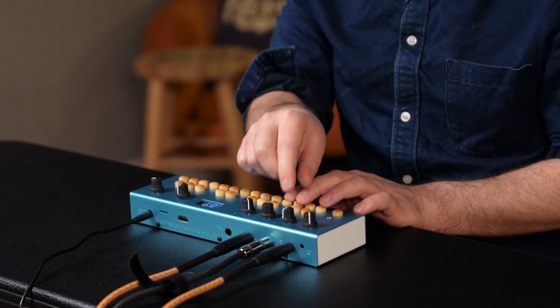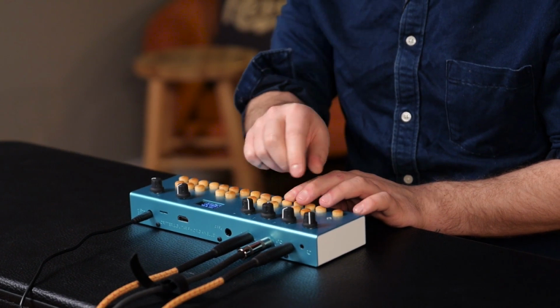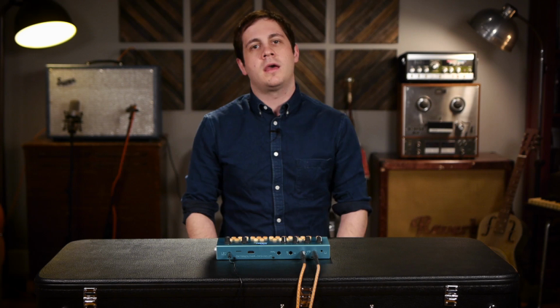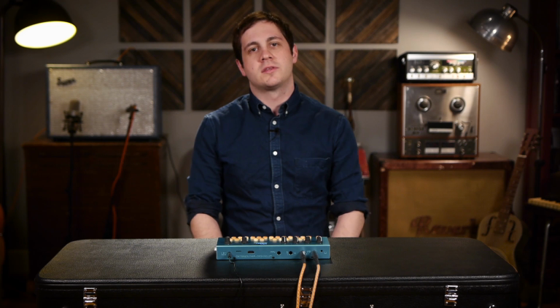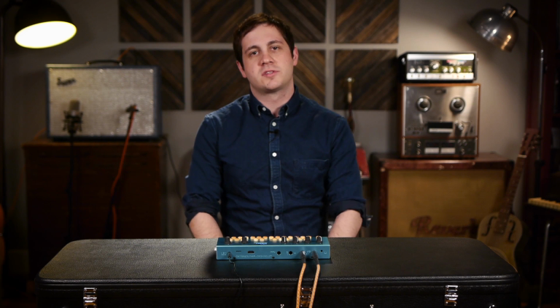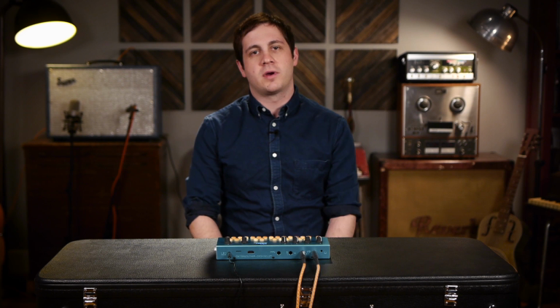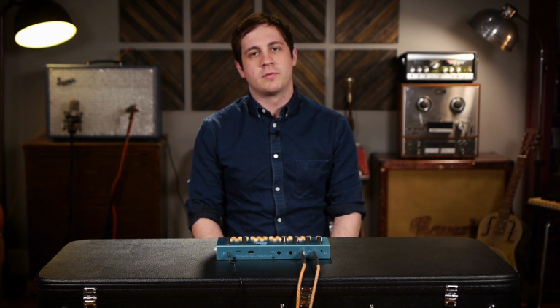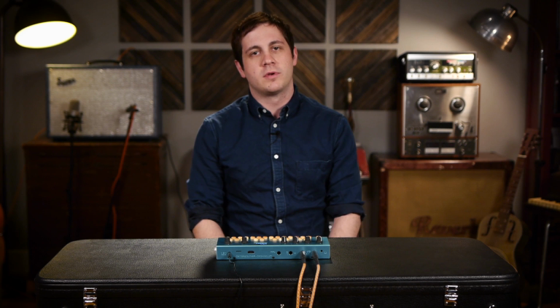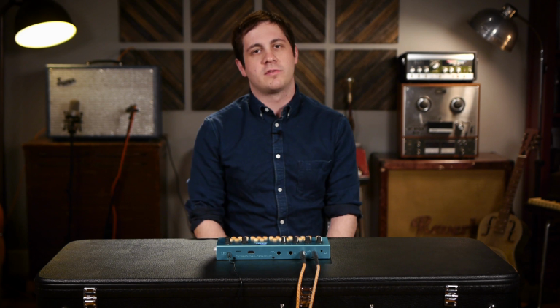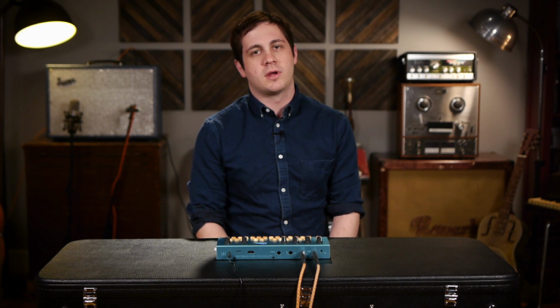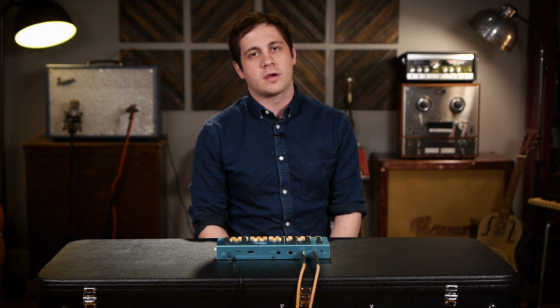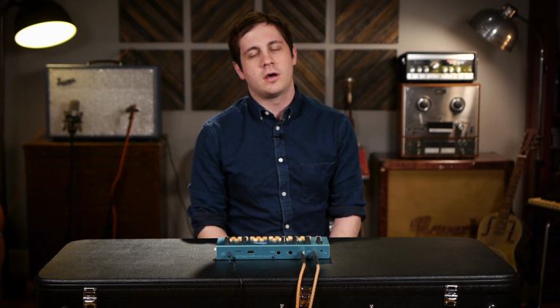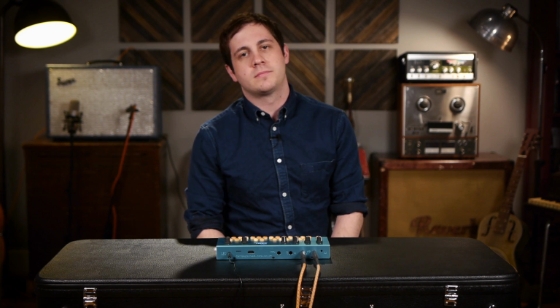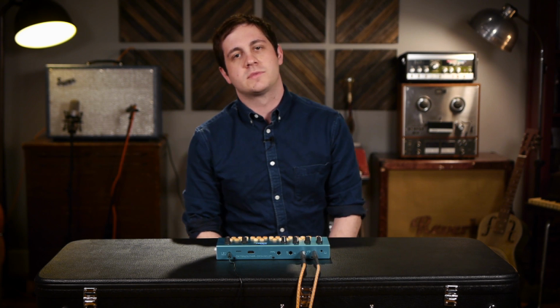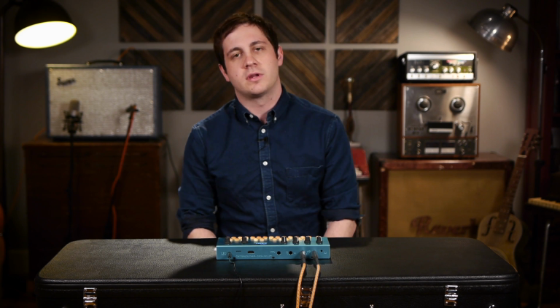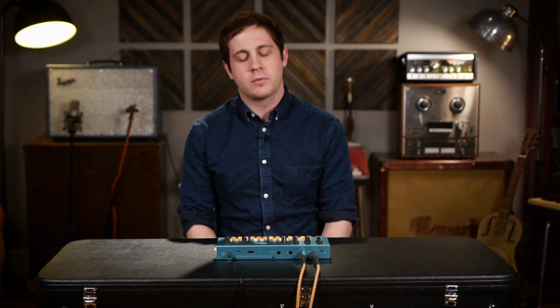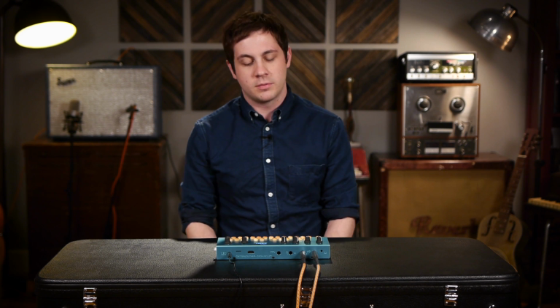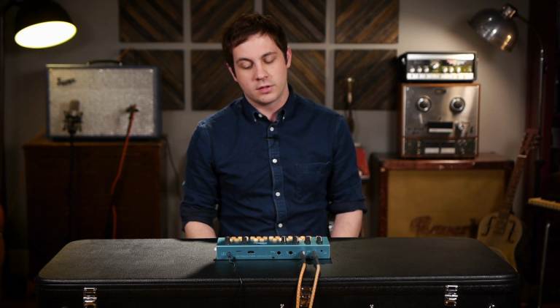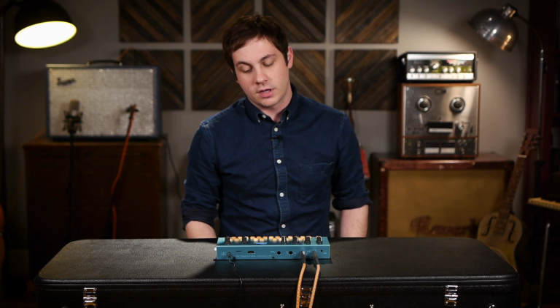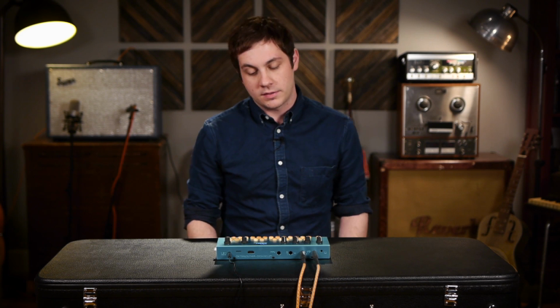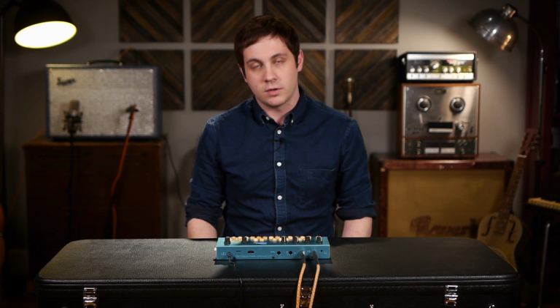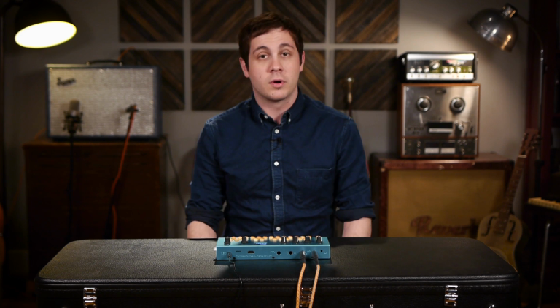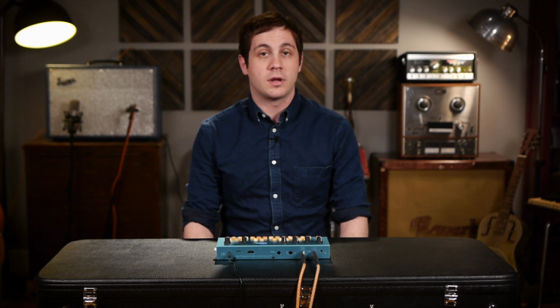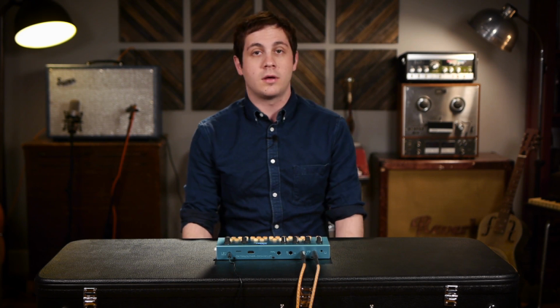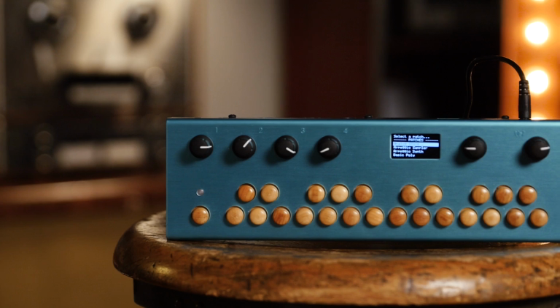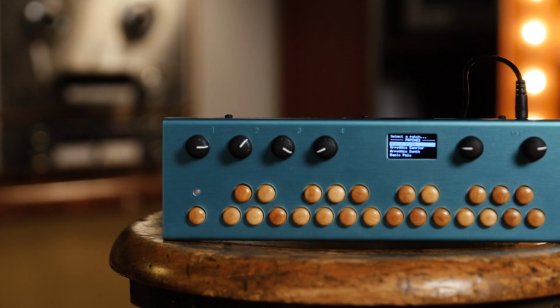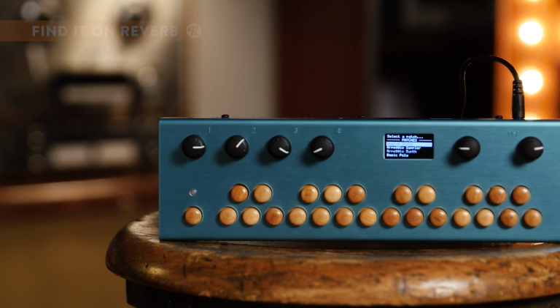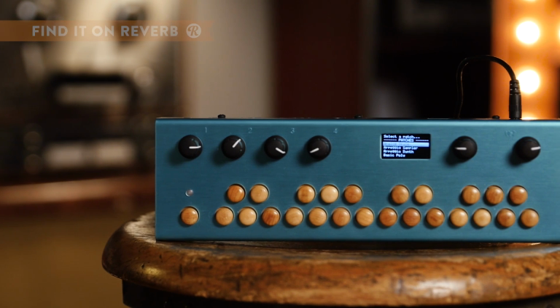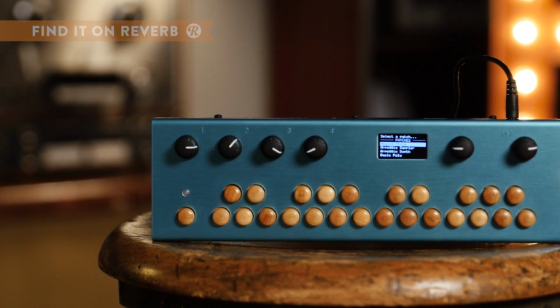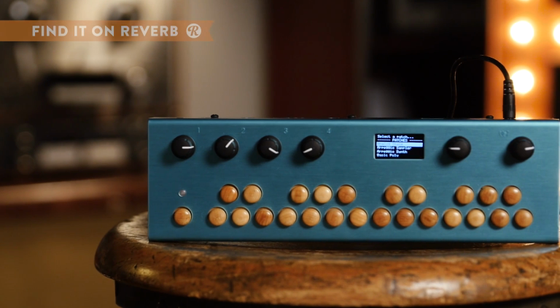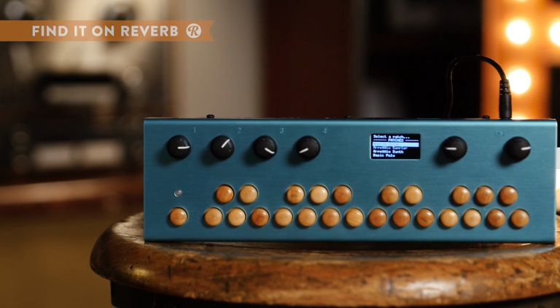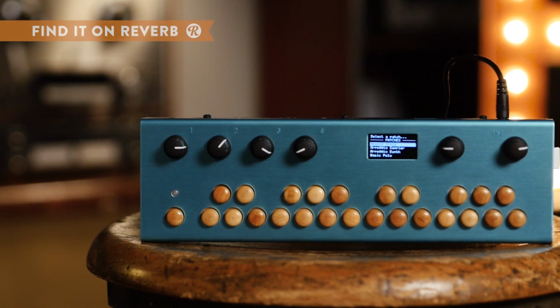Hey, this is Brett from Reverb.com. Today we're going to be looking at the Organelle from Critter & Guitari.